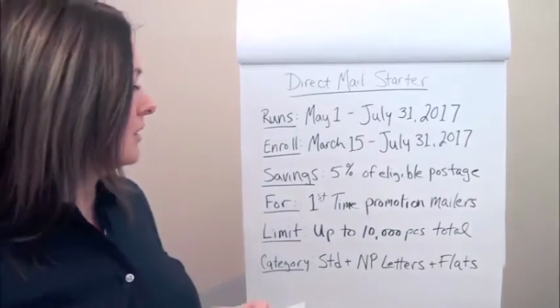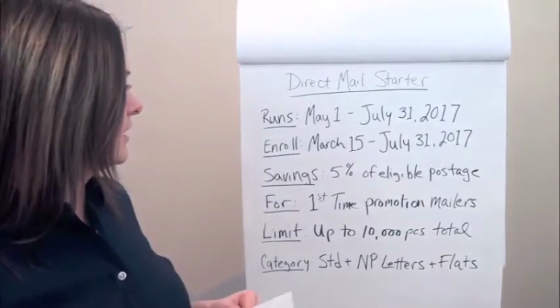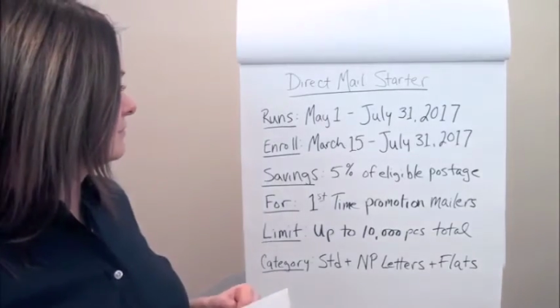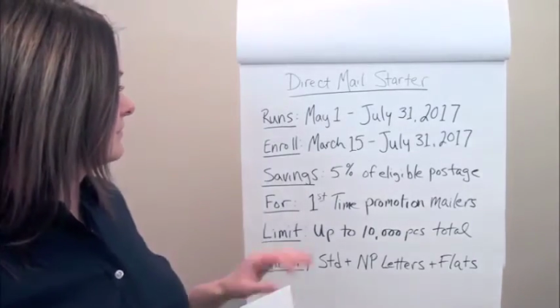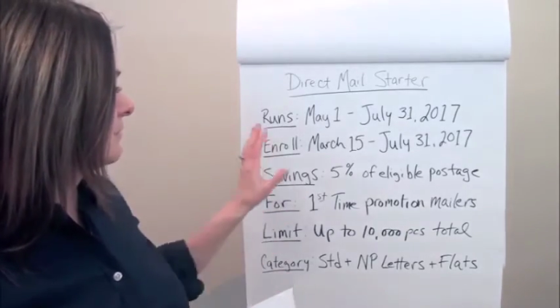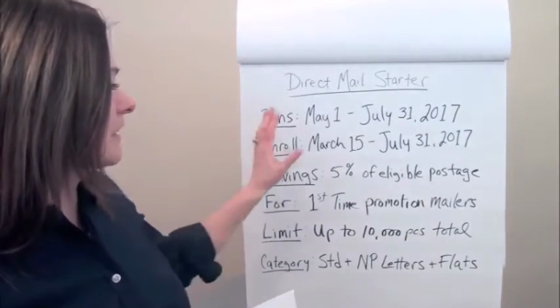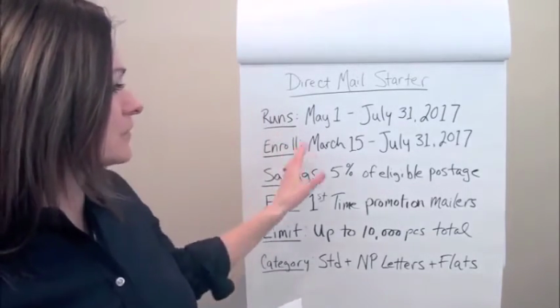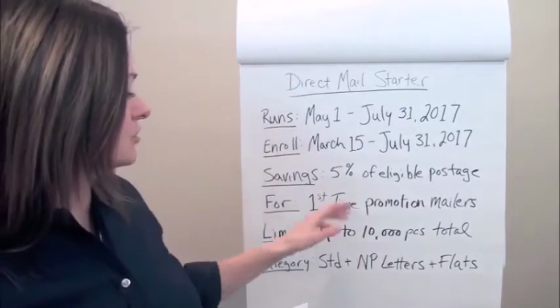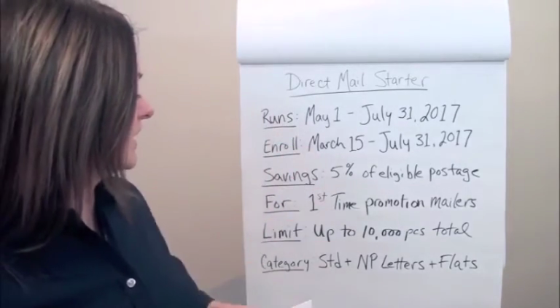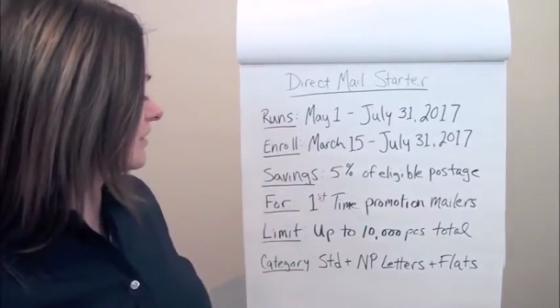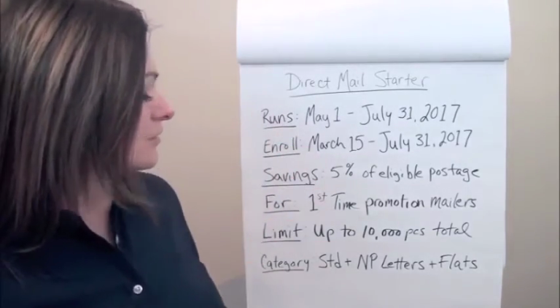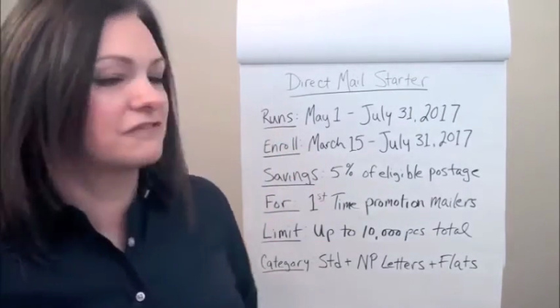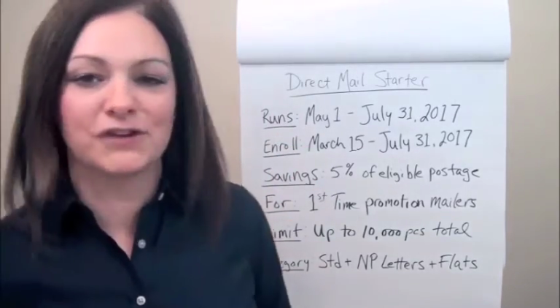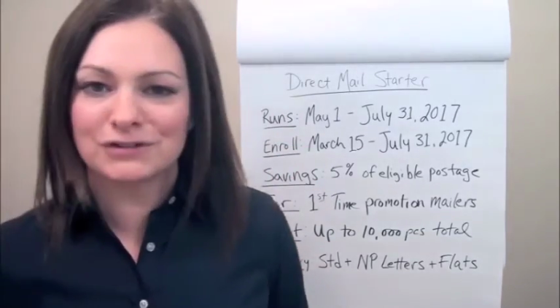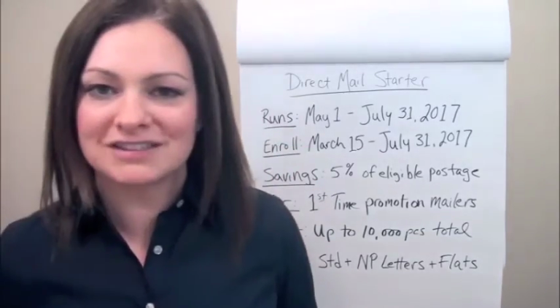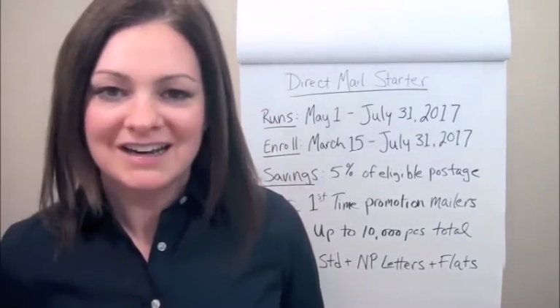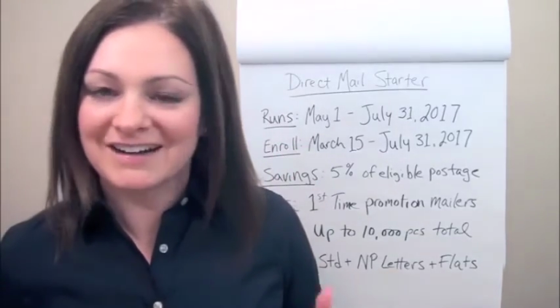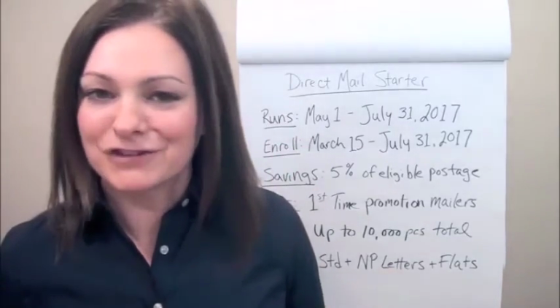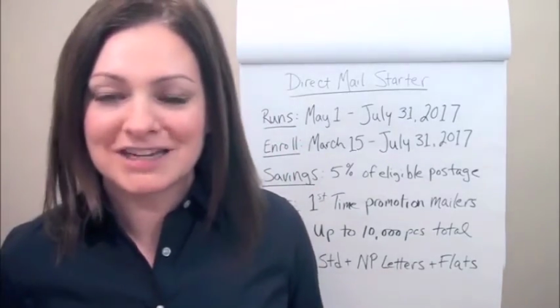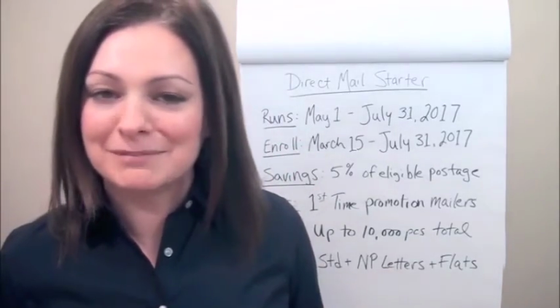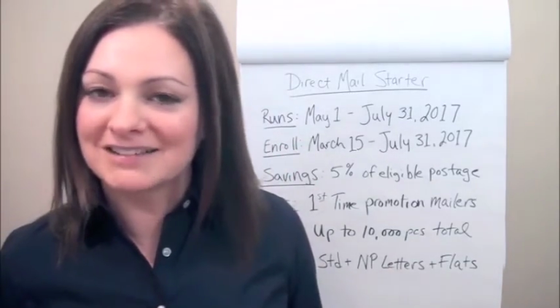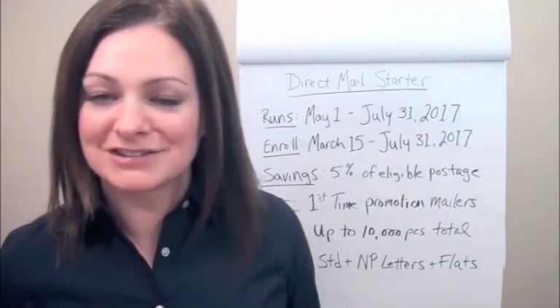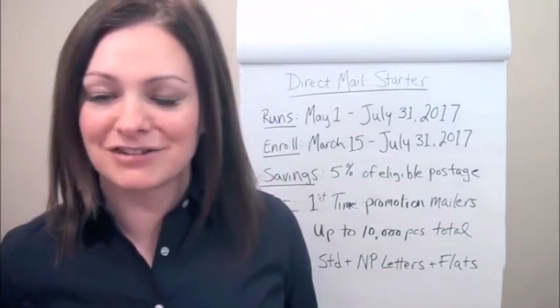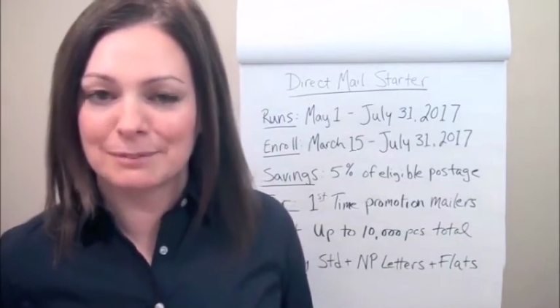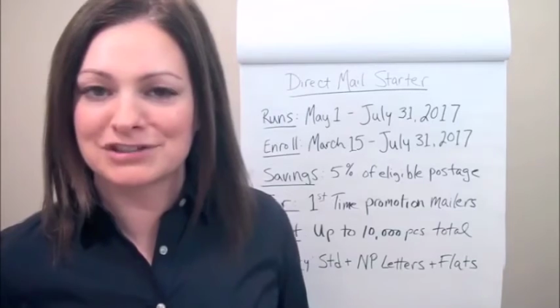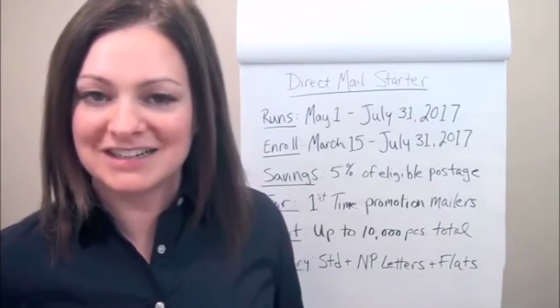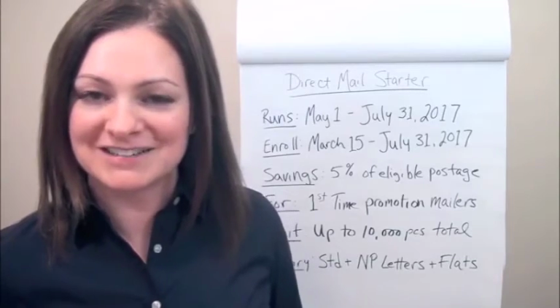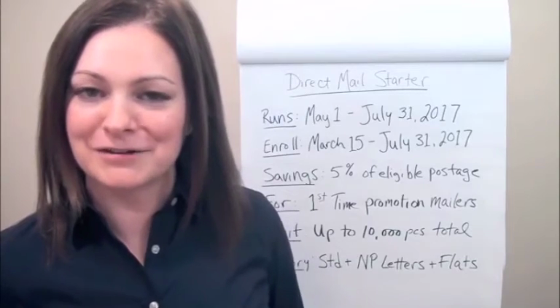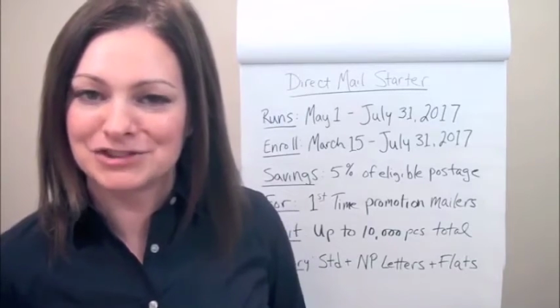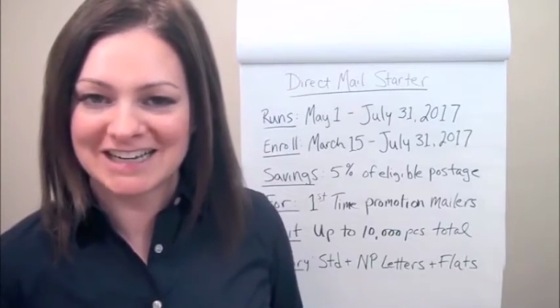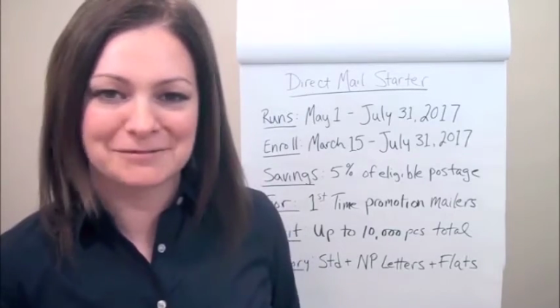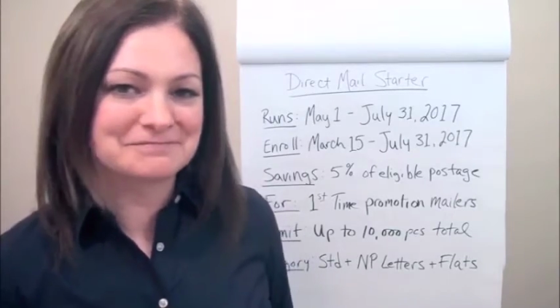So, May 1st to July 31st — first-time mailers, it's a great opportunity. Check it out. Bye-bye.